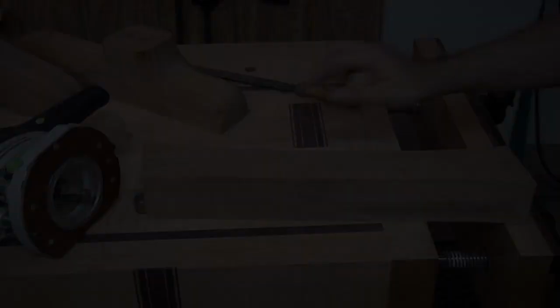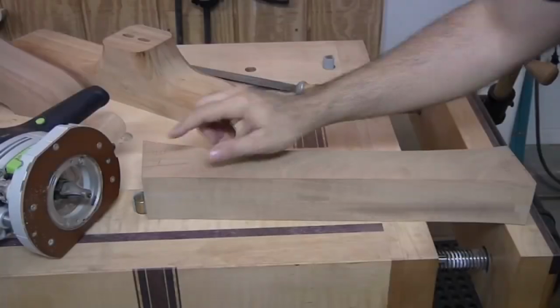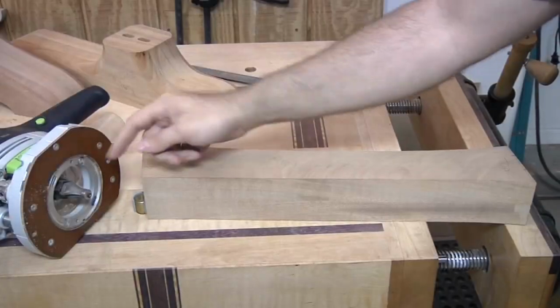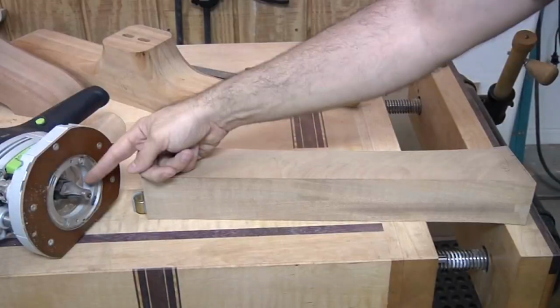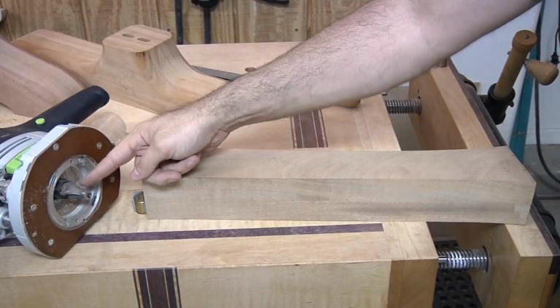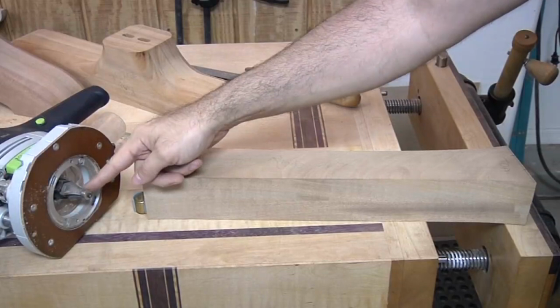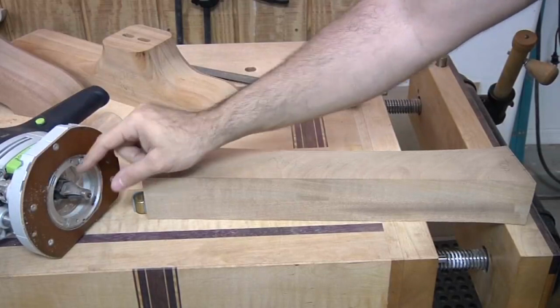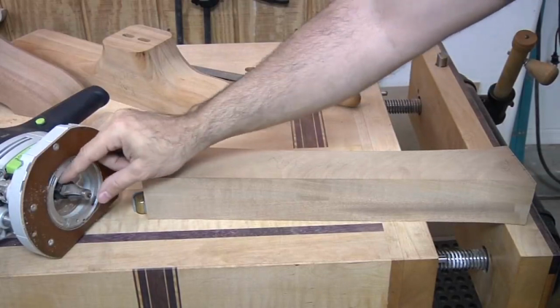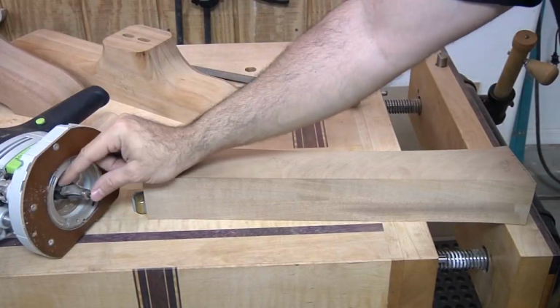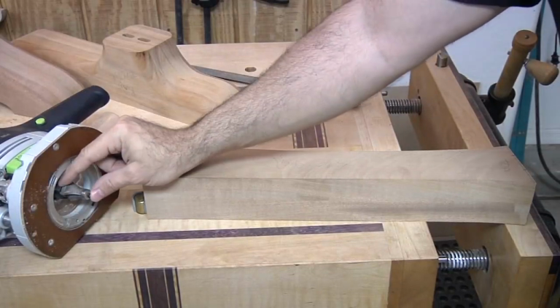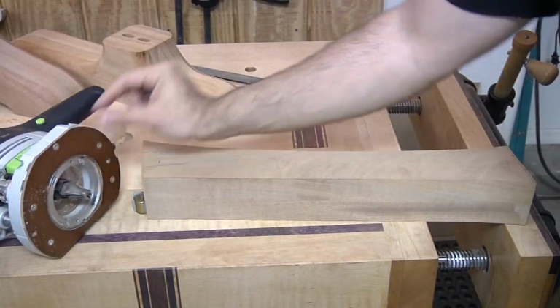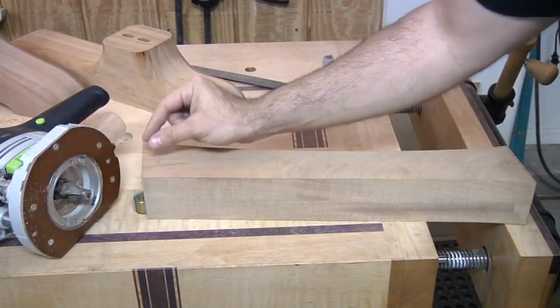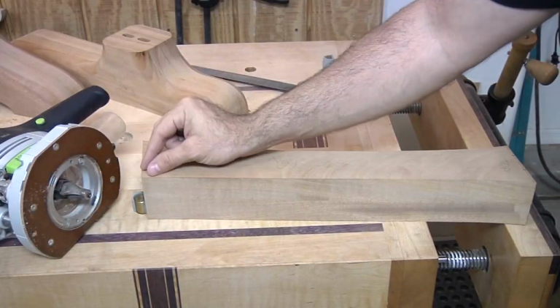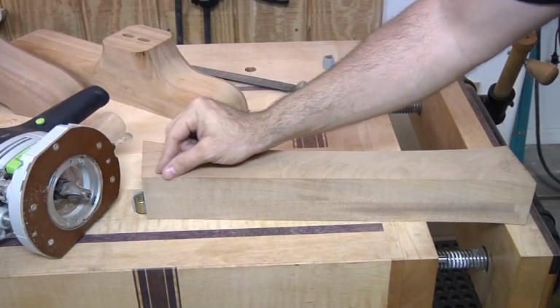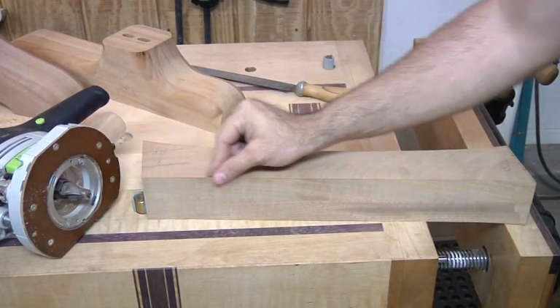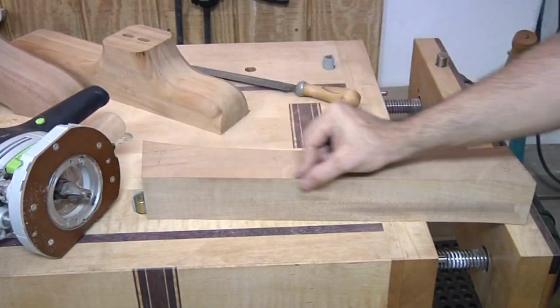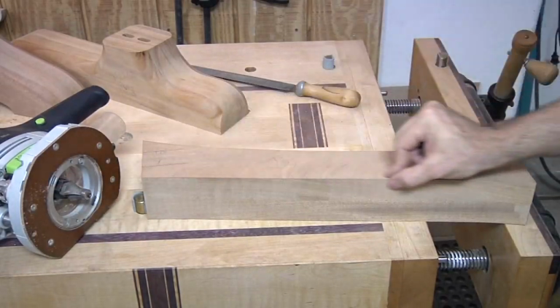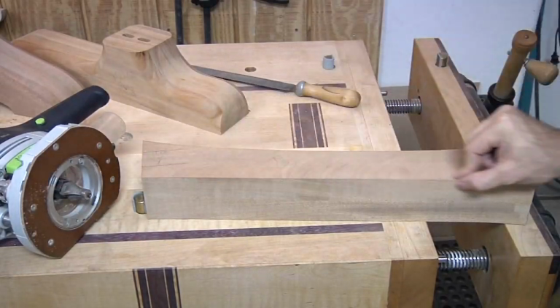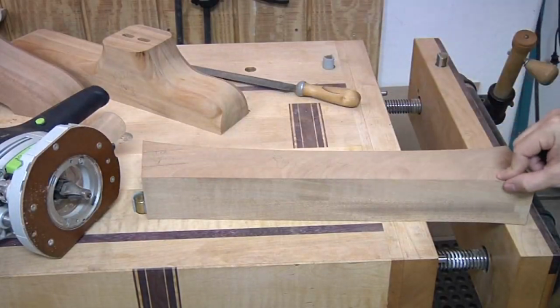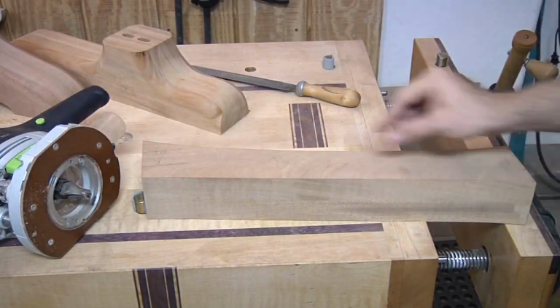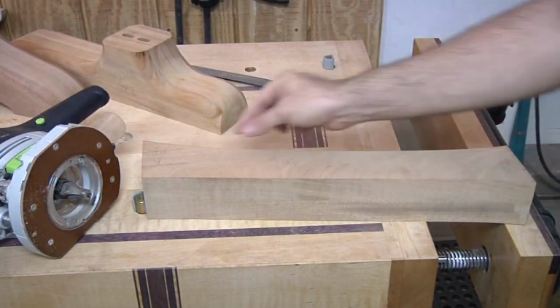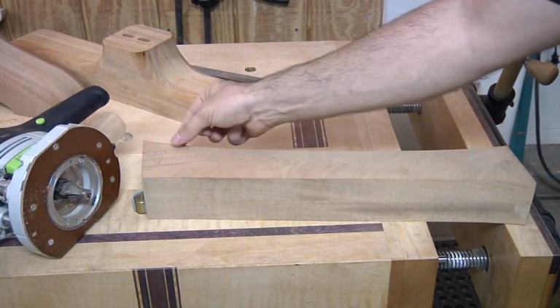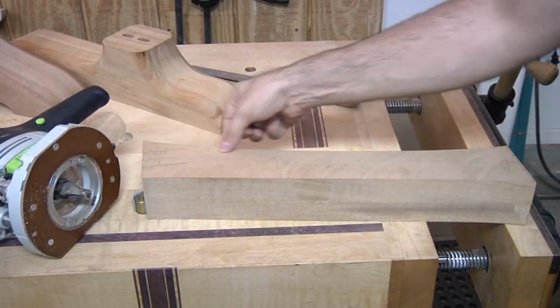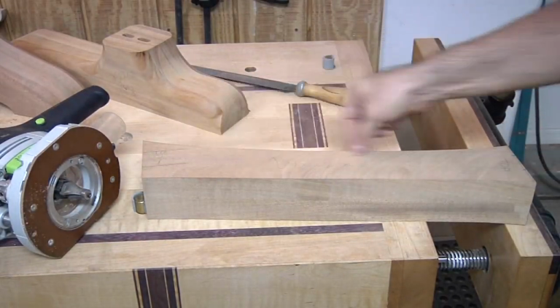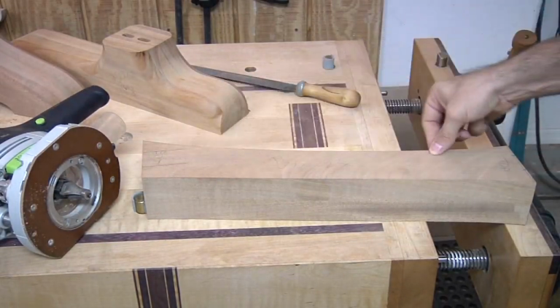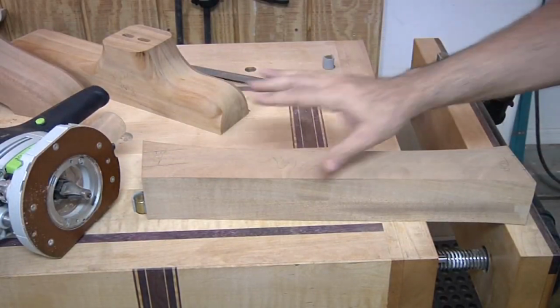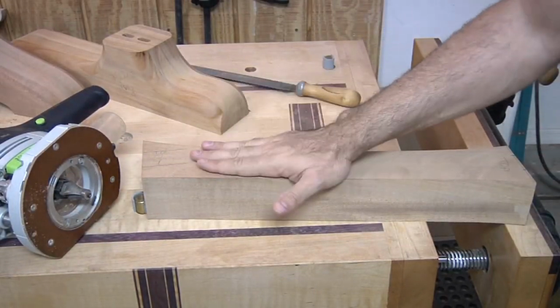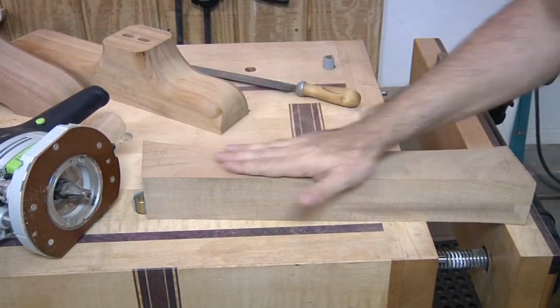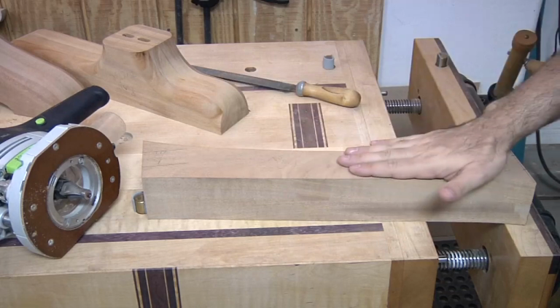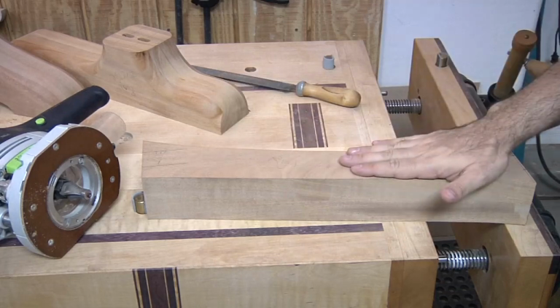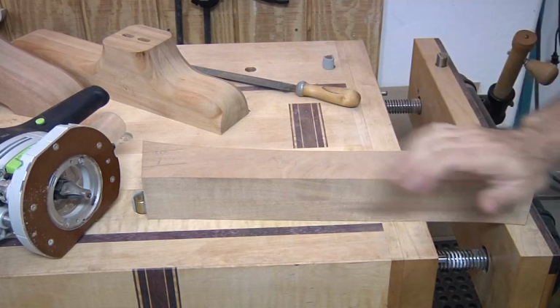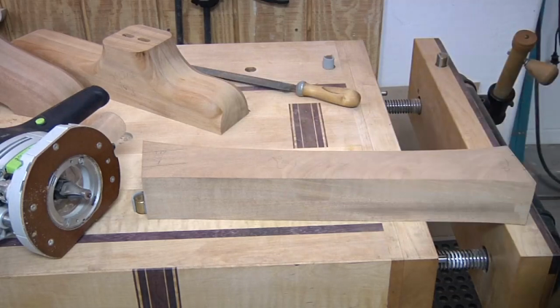My next step is to take my three-quarter inch round over bit and round over all four sides of my vertical piece.